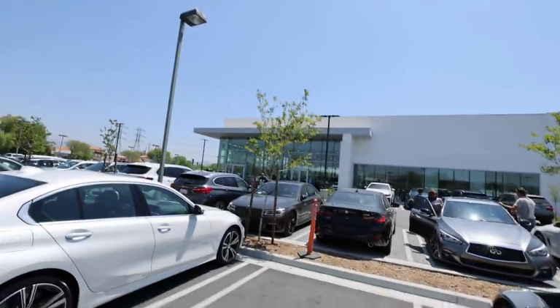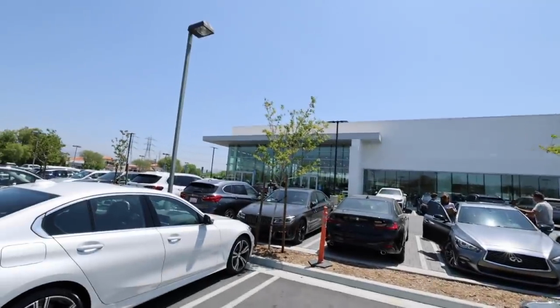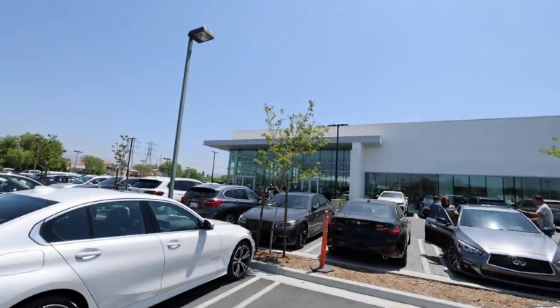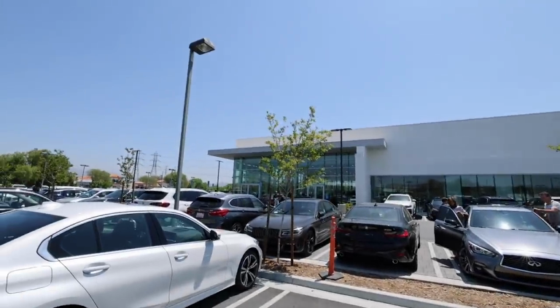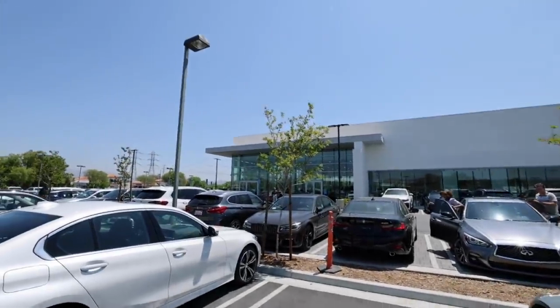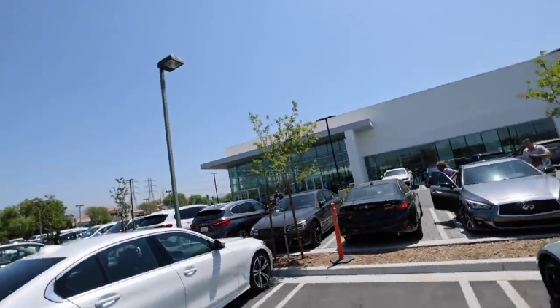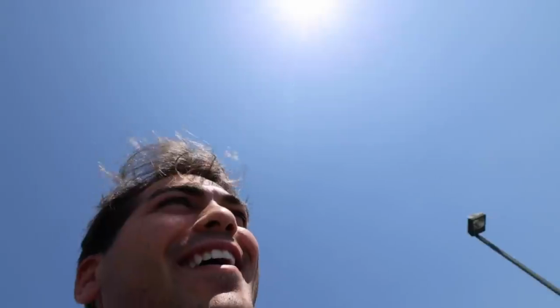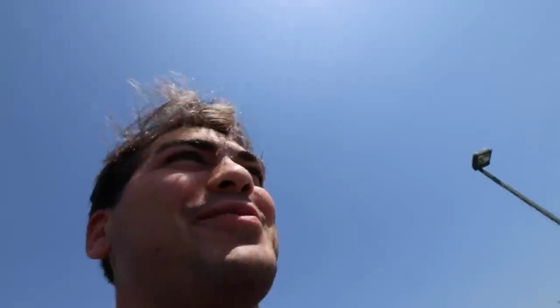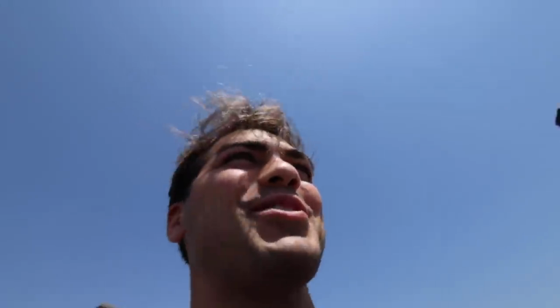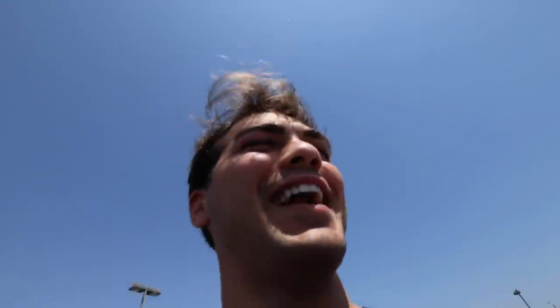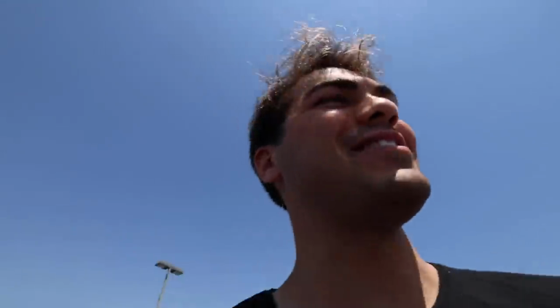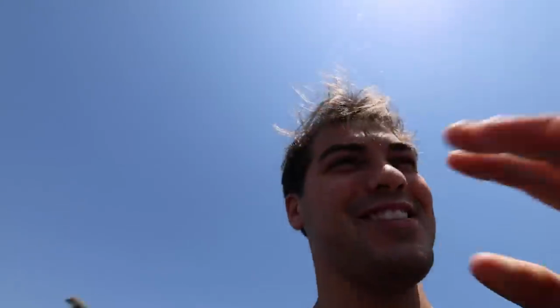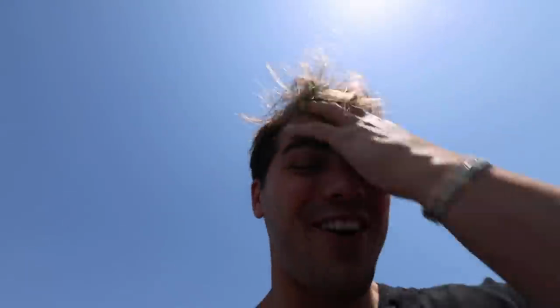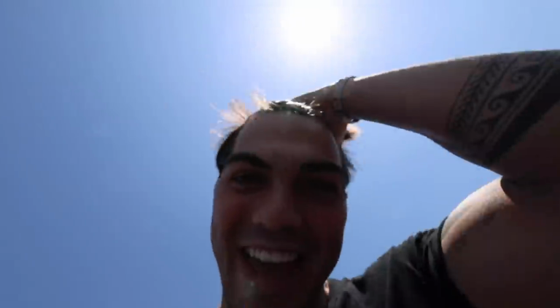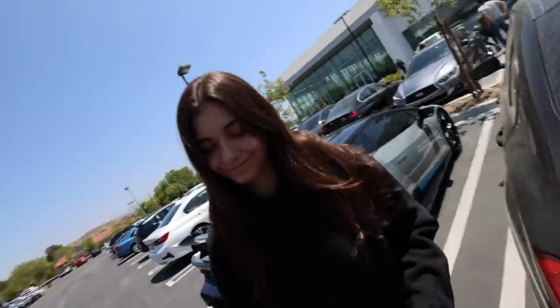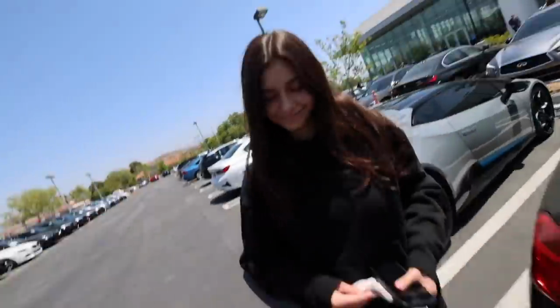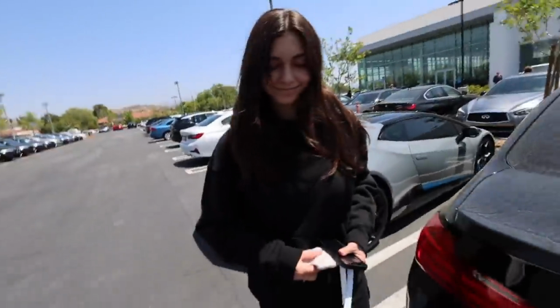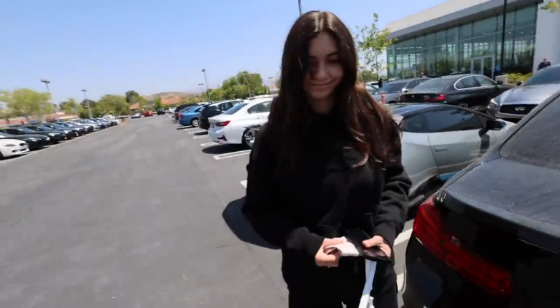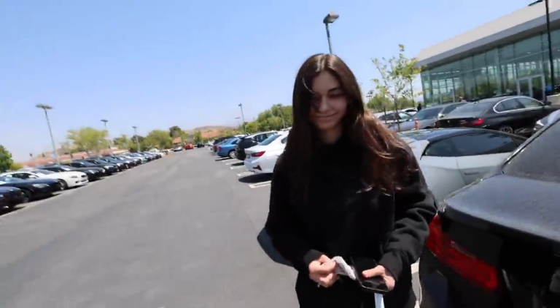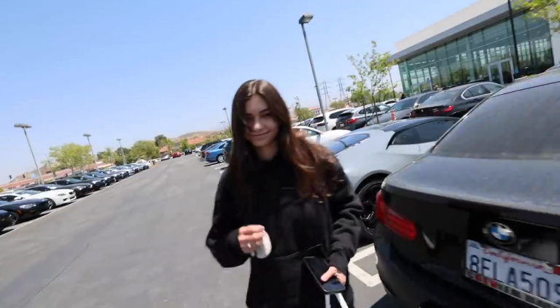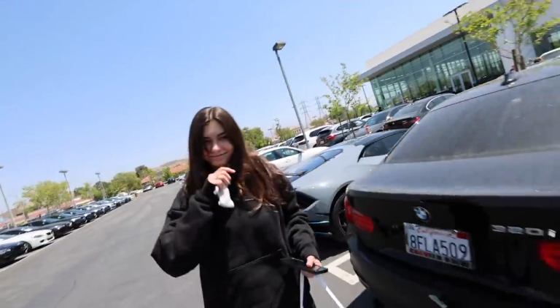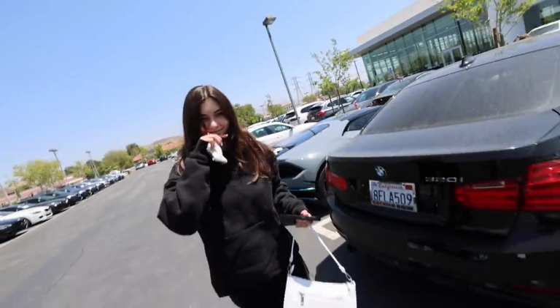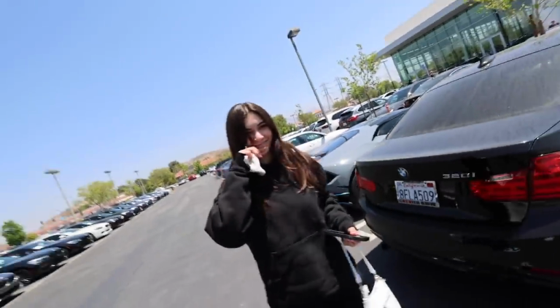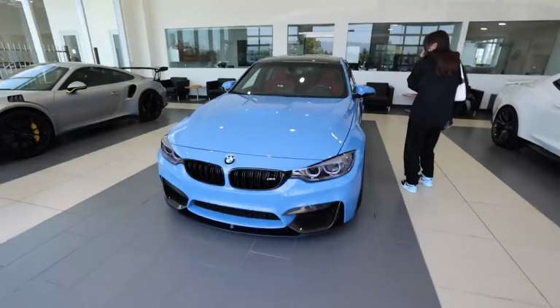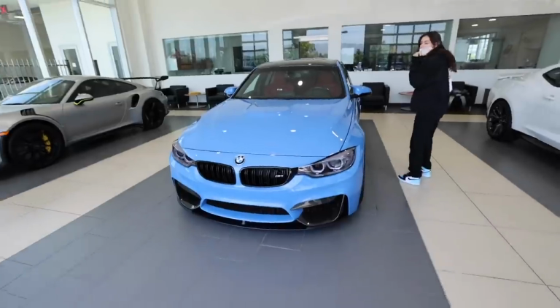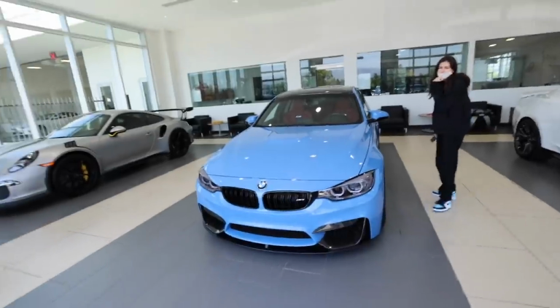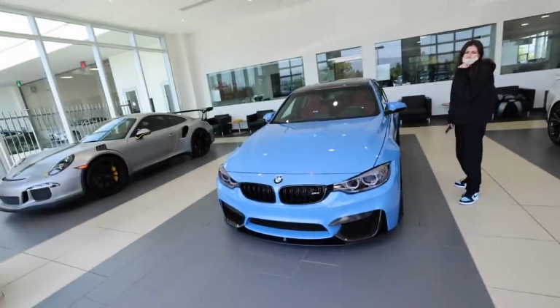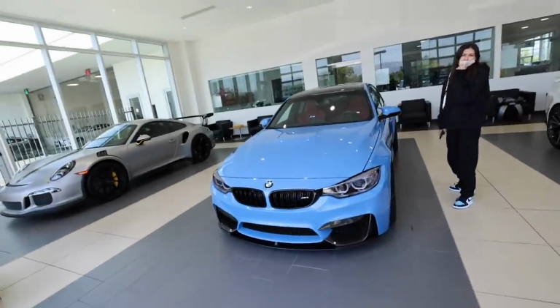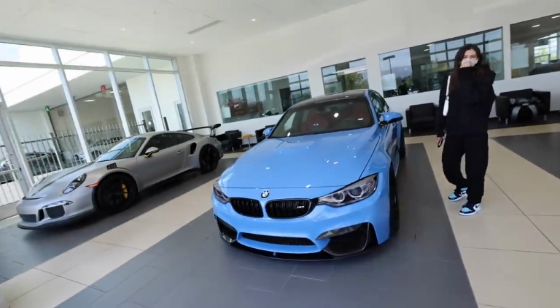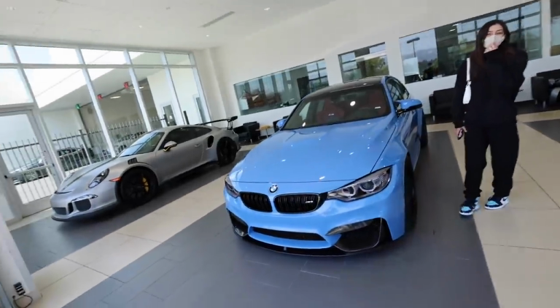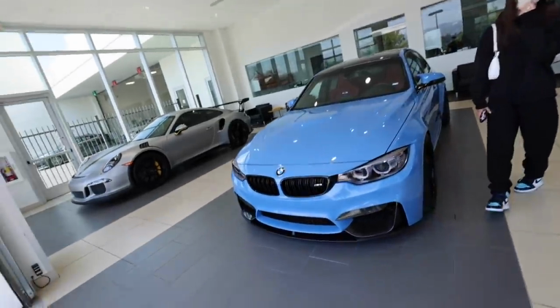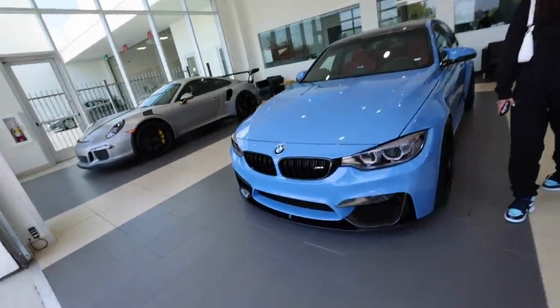I made it here to the dealership. I'm so excited — I haven't seen this car yet. Mia gets to drive this car all the way home. So this is the M3.